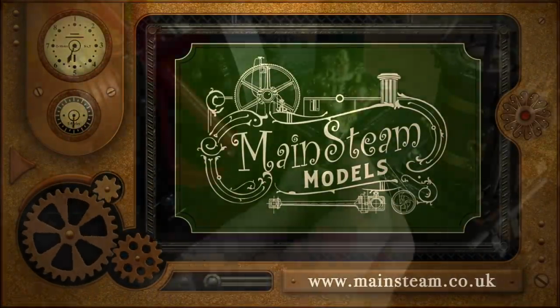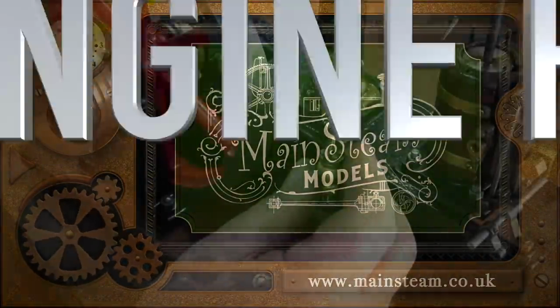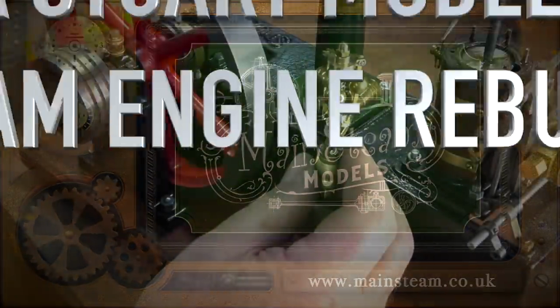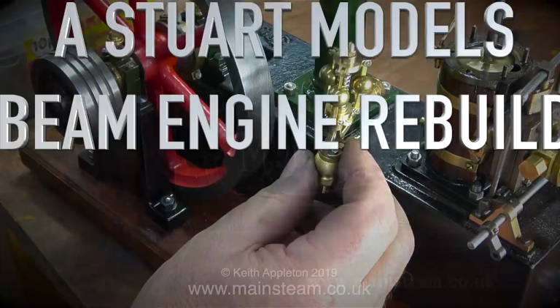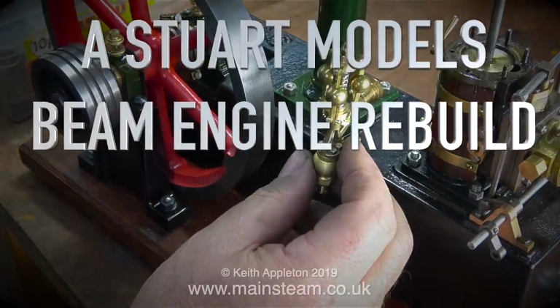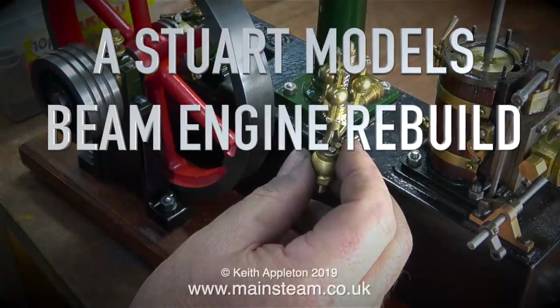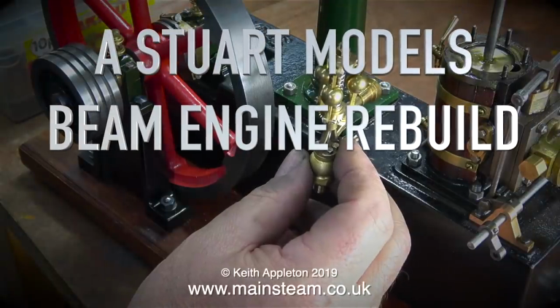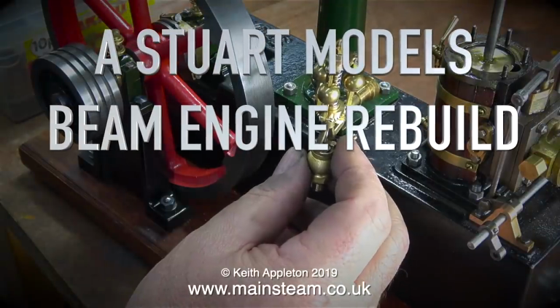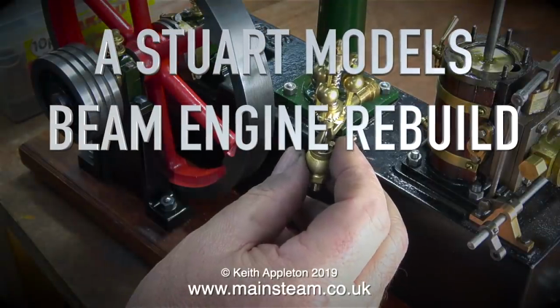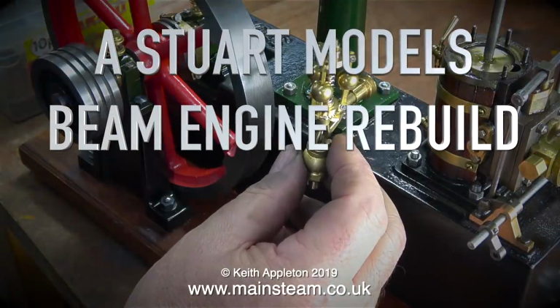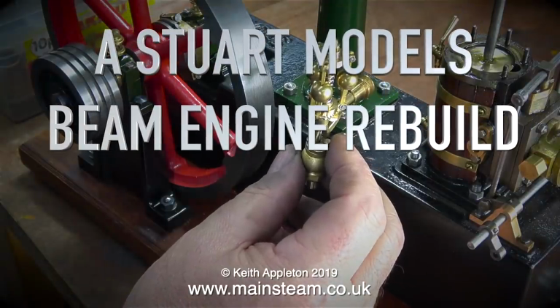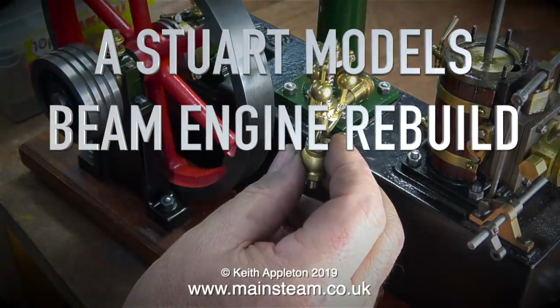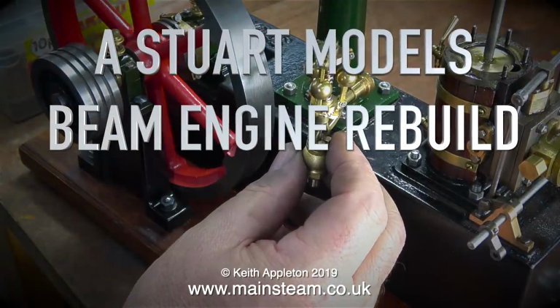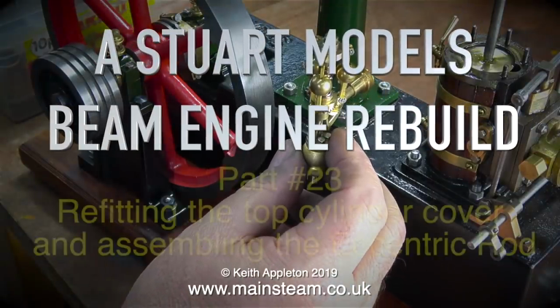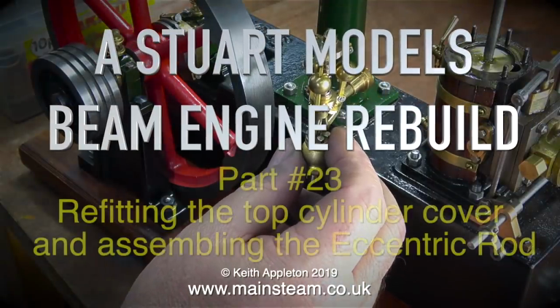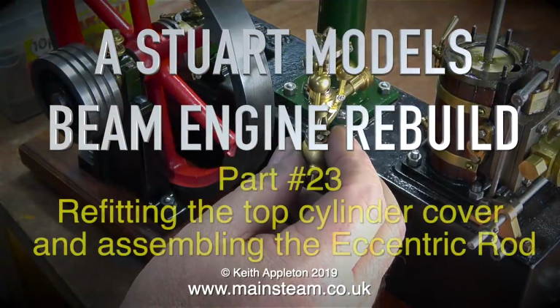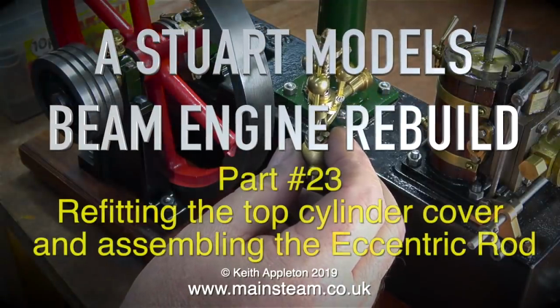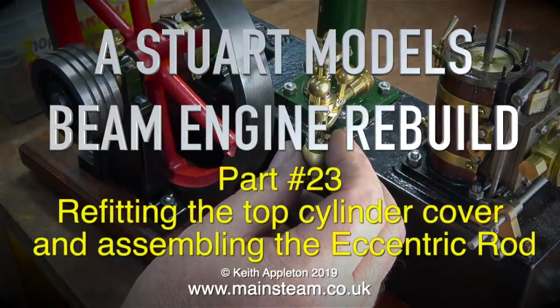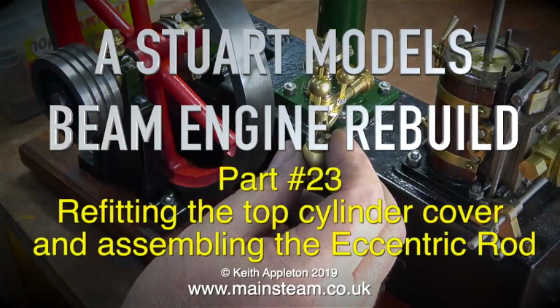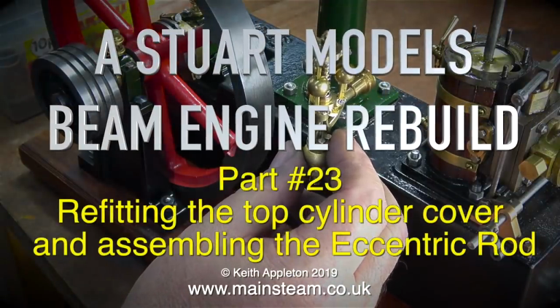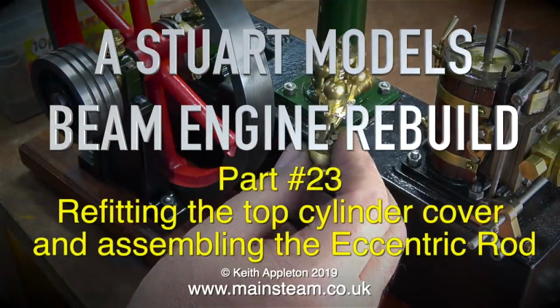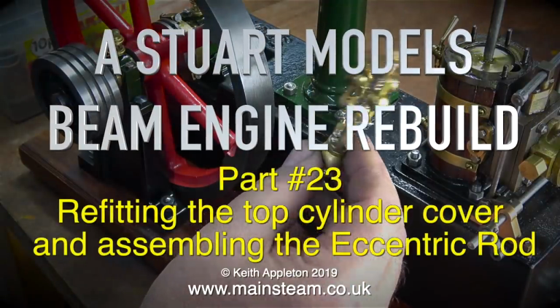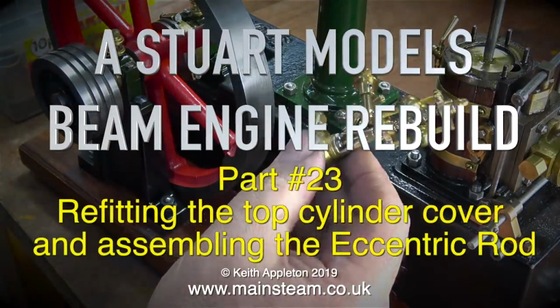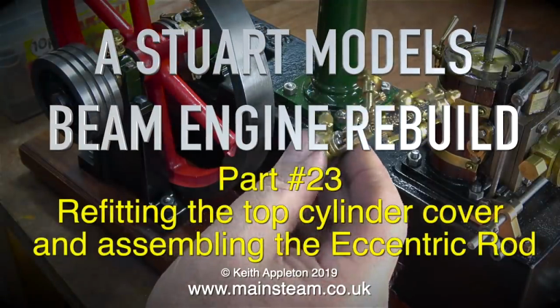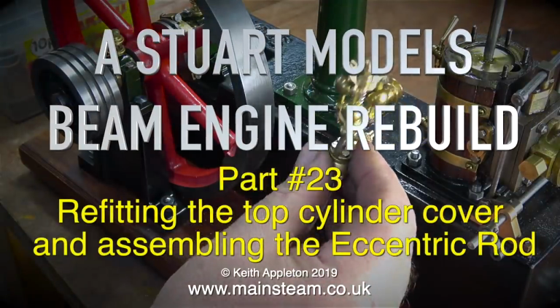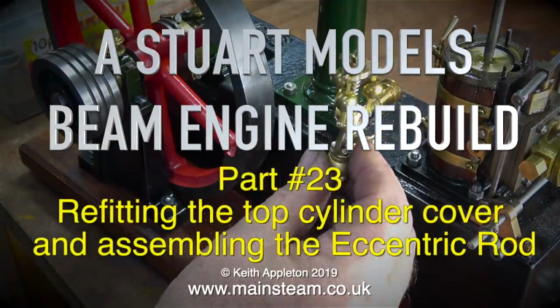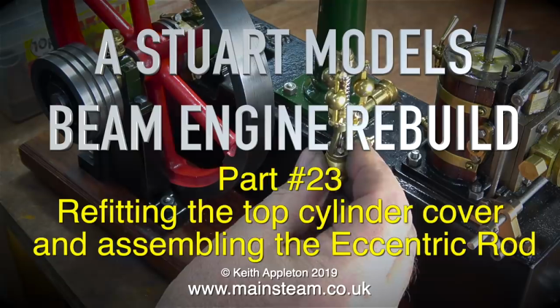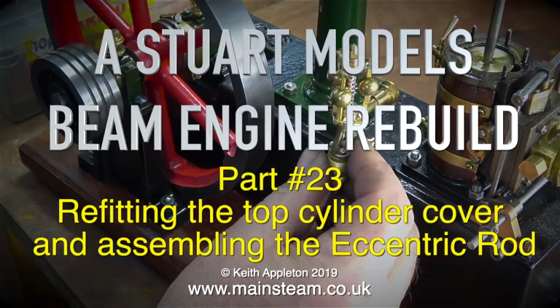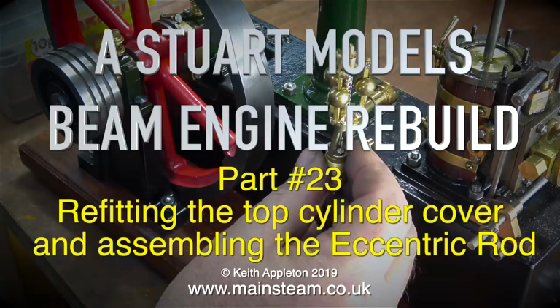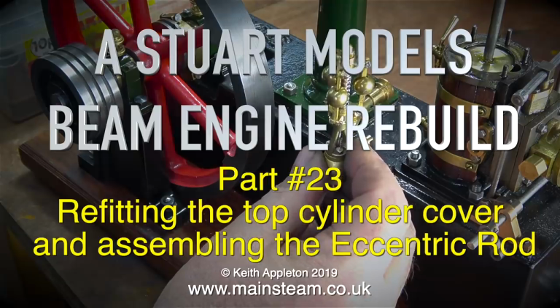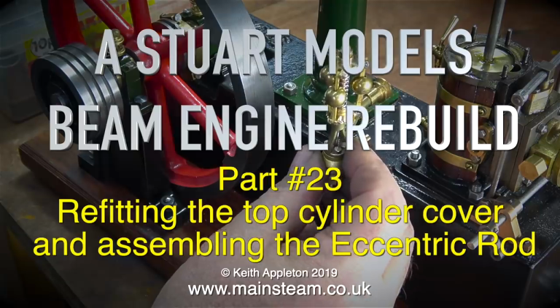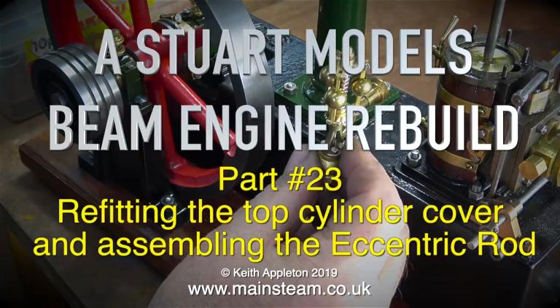A Stuart Models Beam Engine Rebuild, Part 23, refitting the top cylinder cover and assembling the eccentric rod.